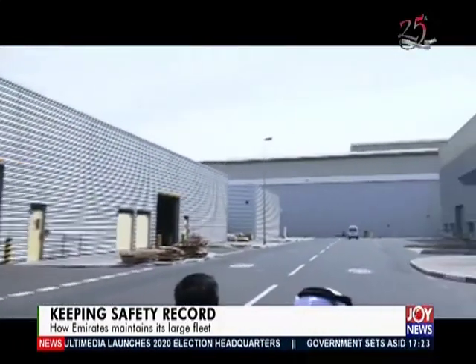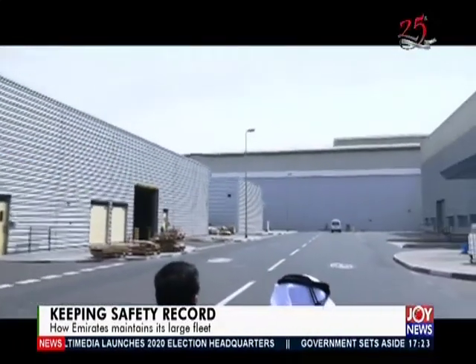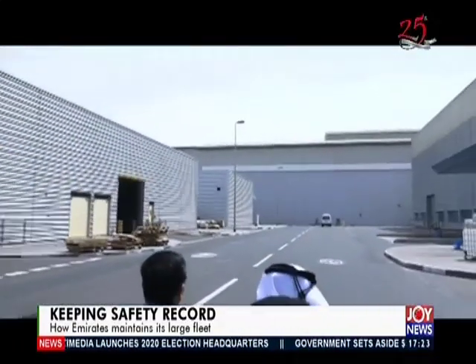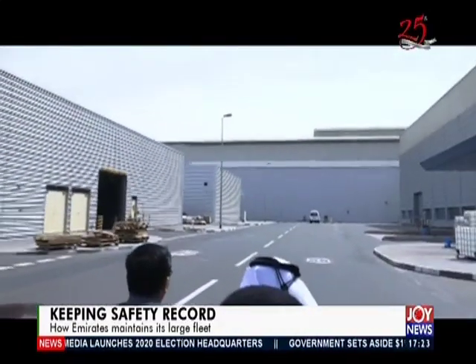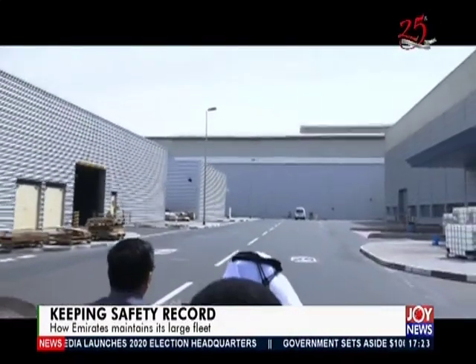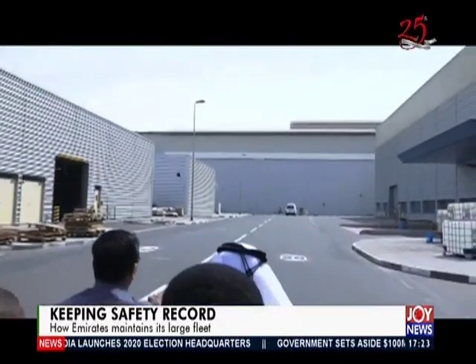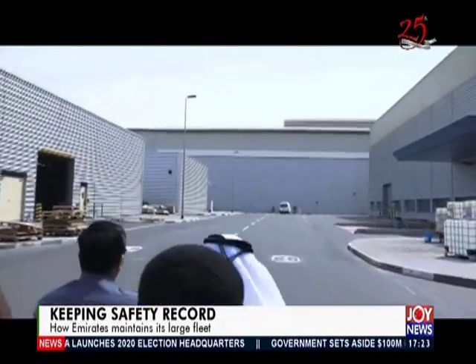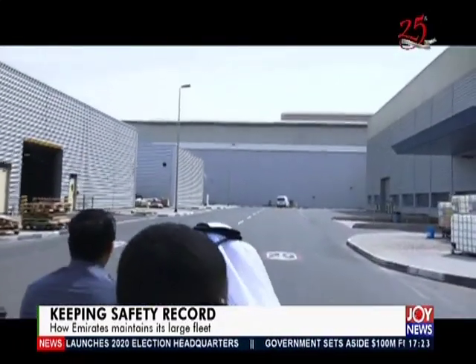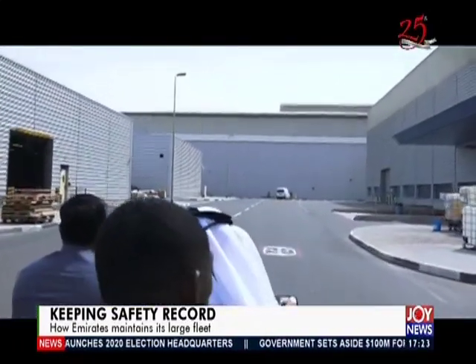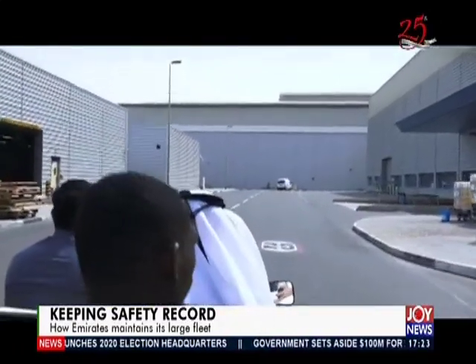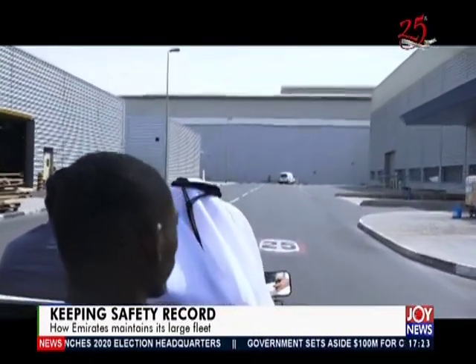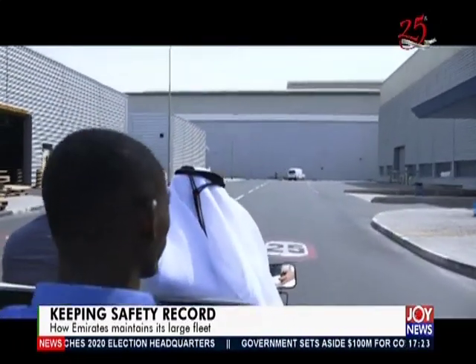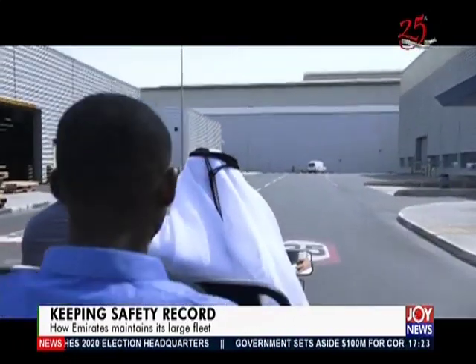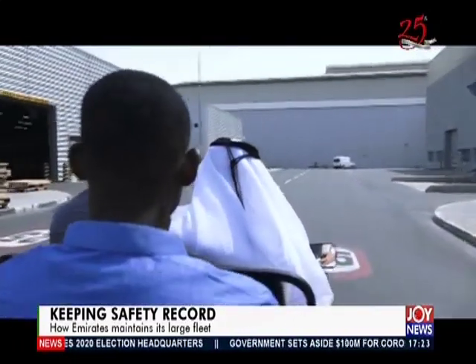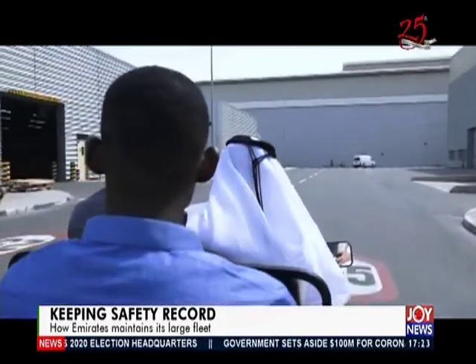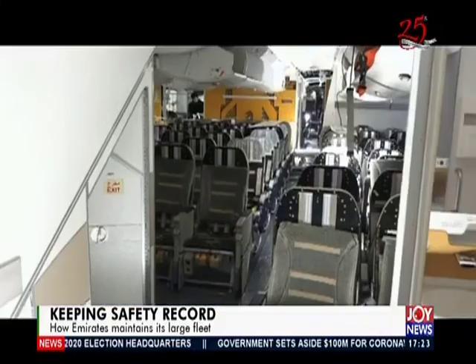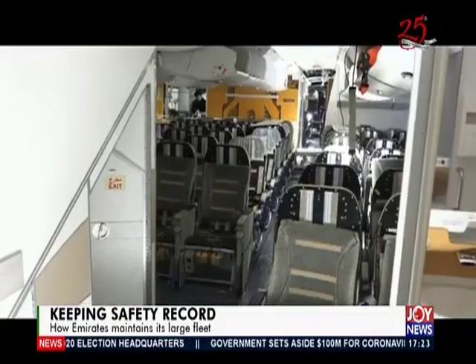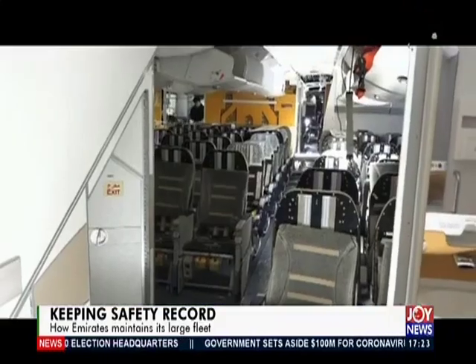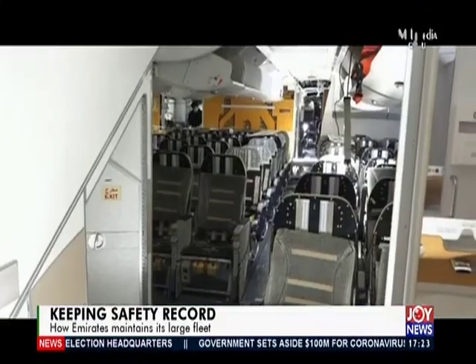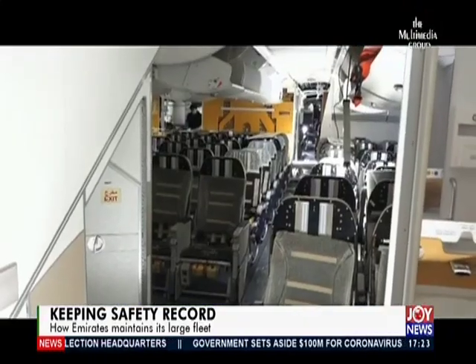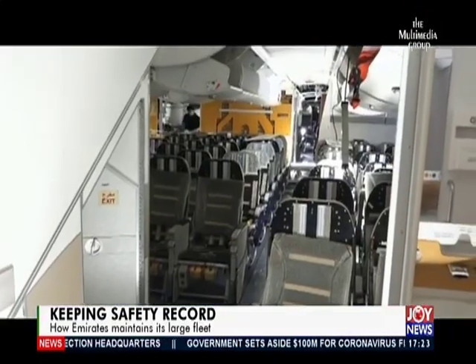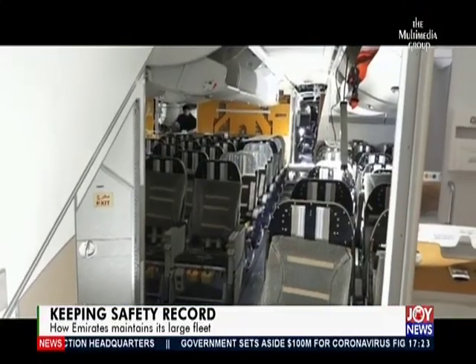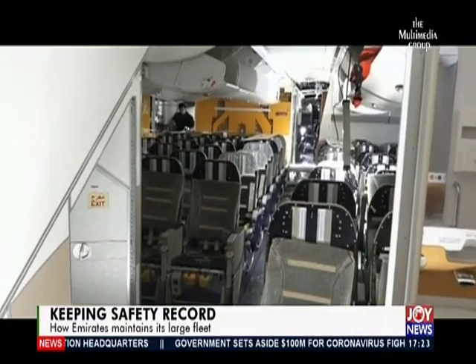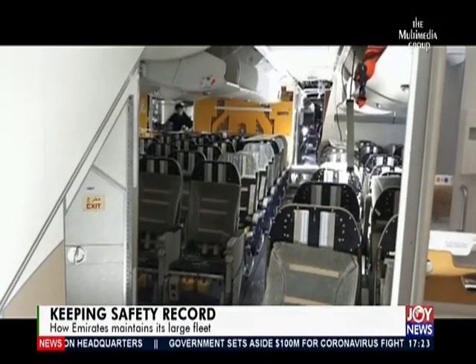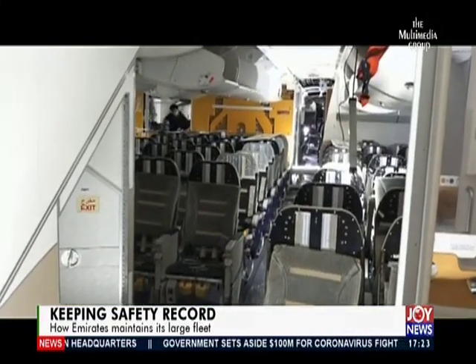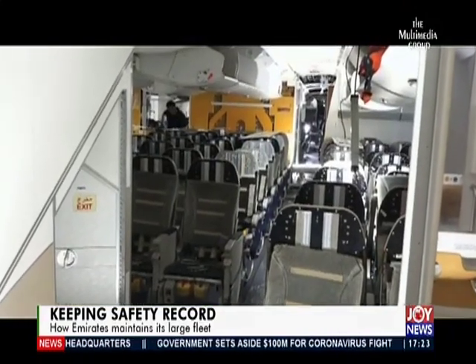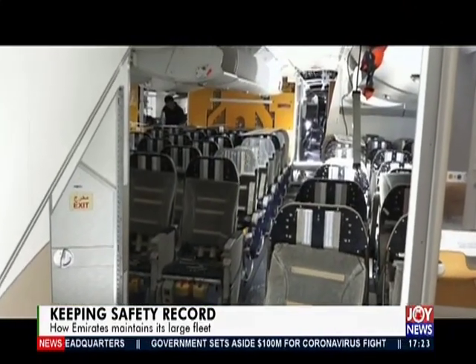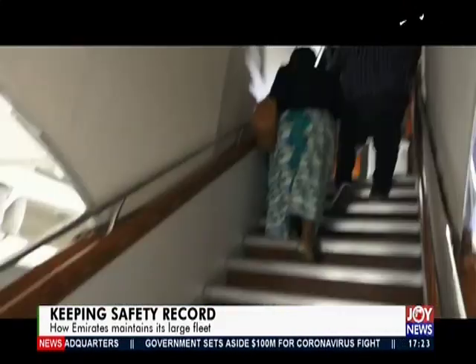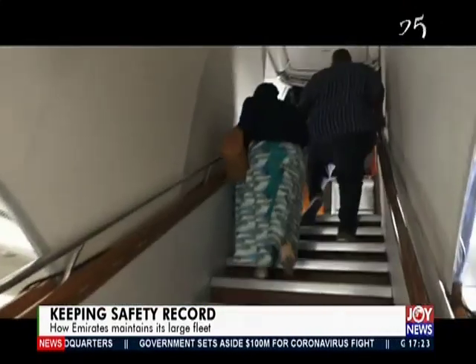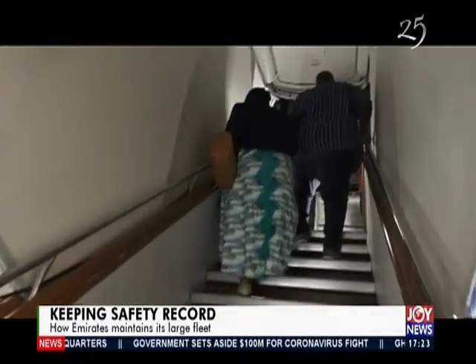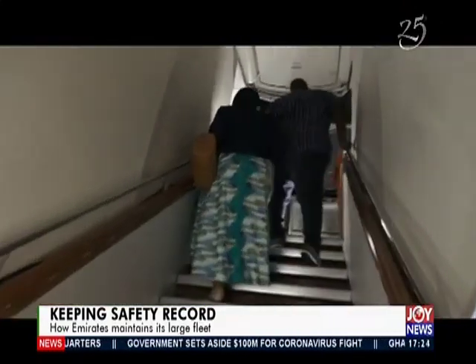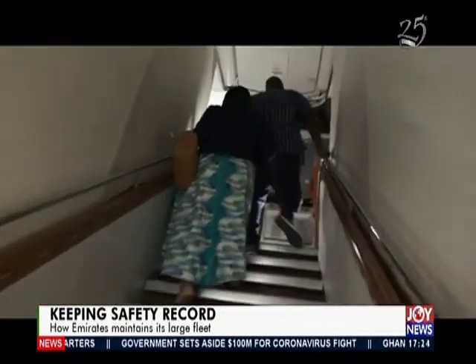We head to the next hangar, where new seats for the massive A380 were being installed, from economy to first class.